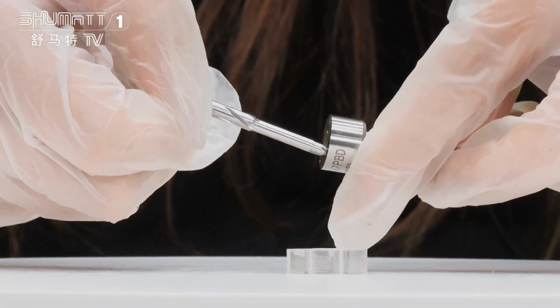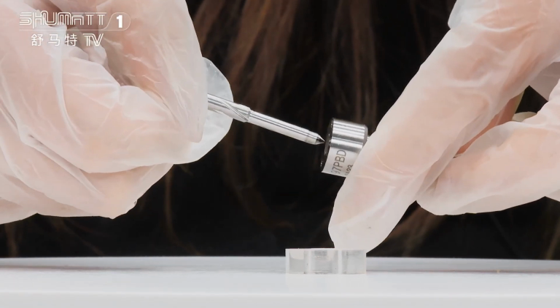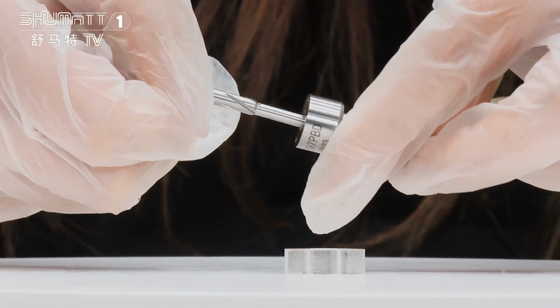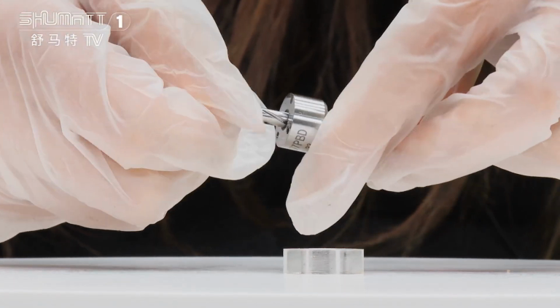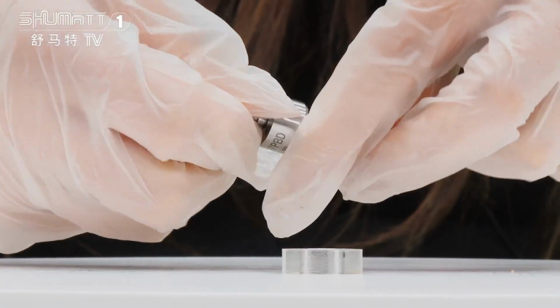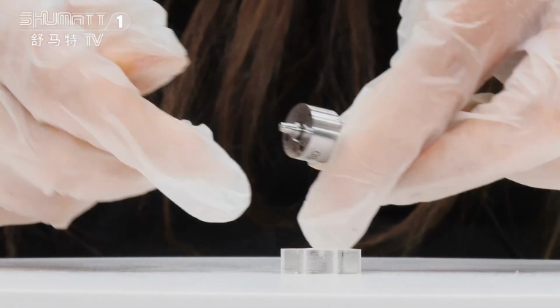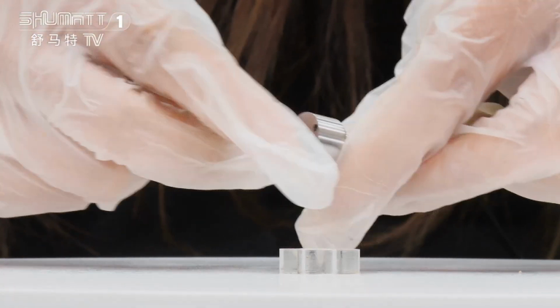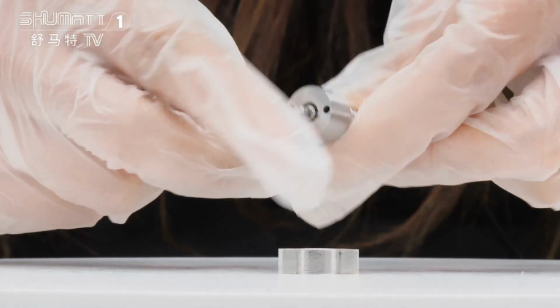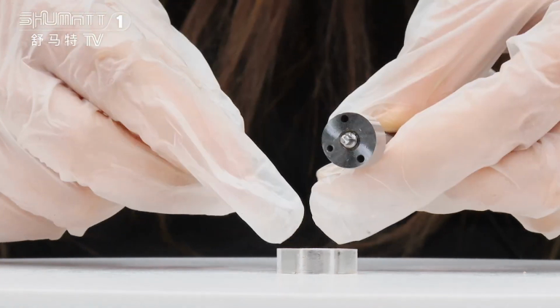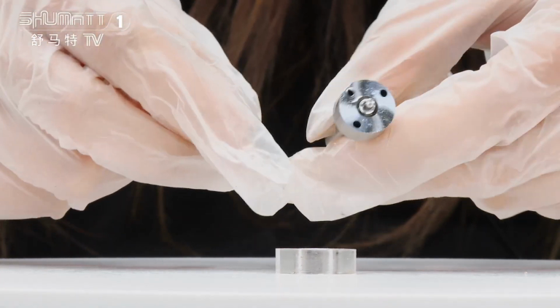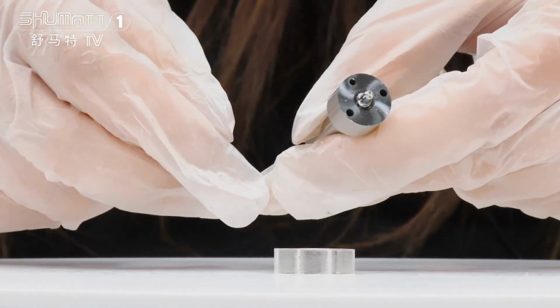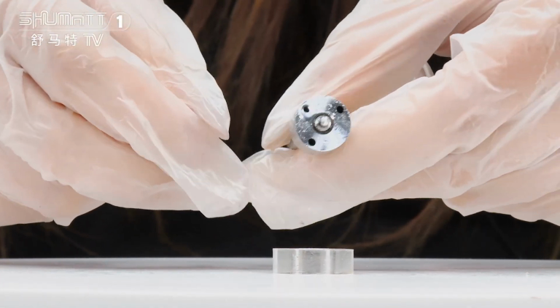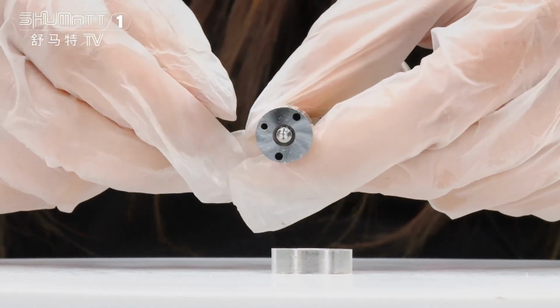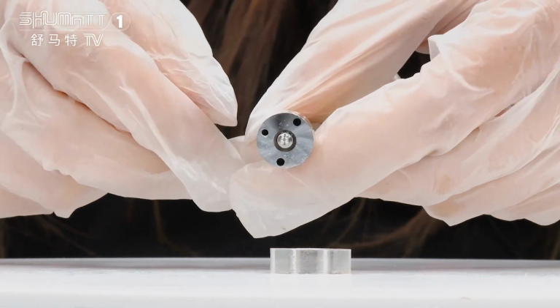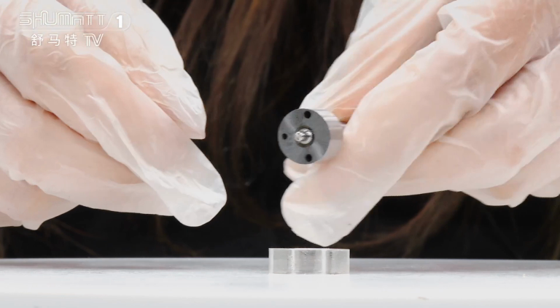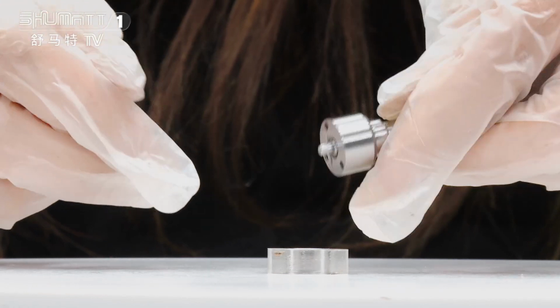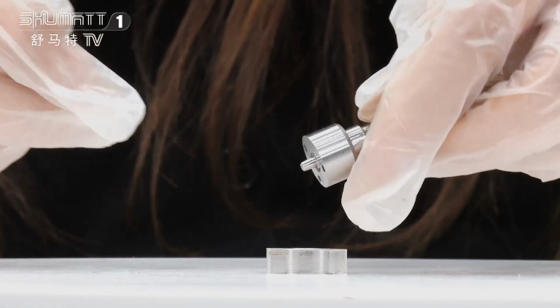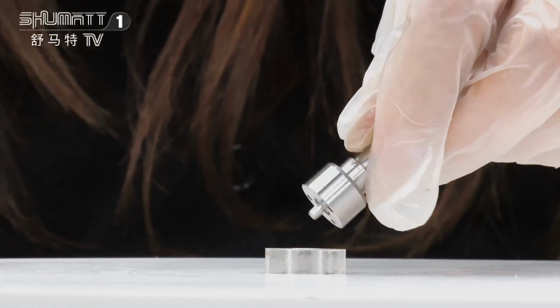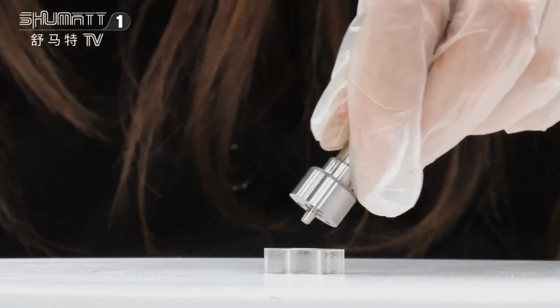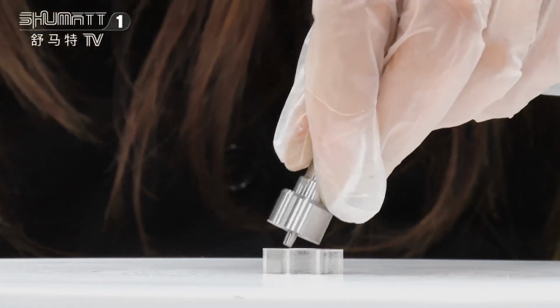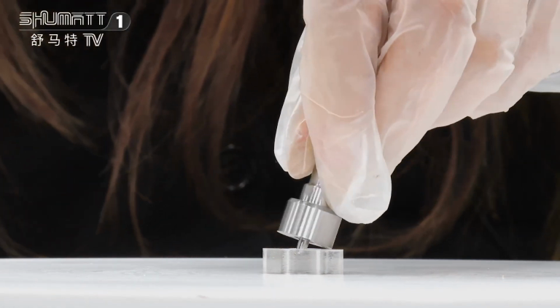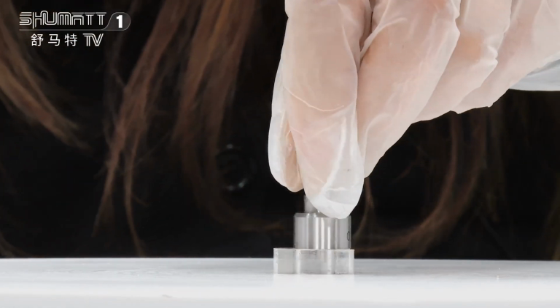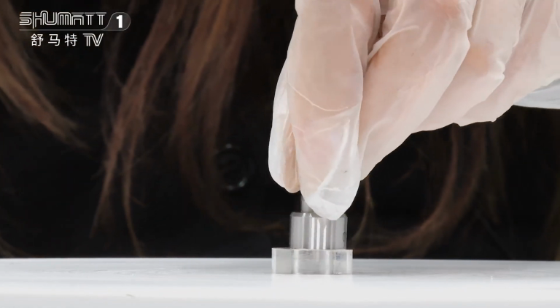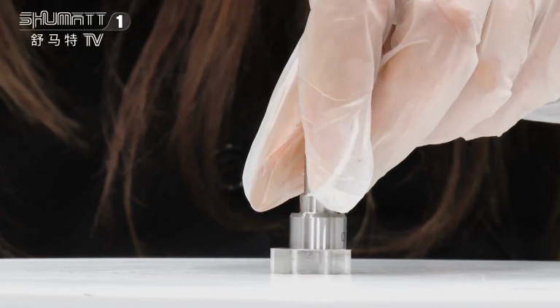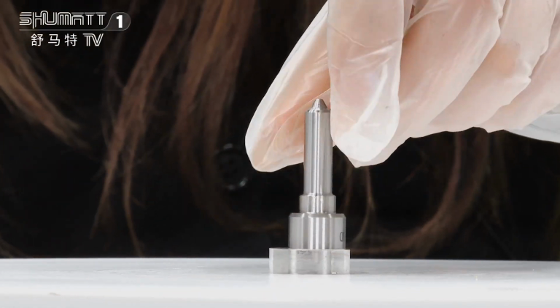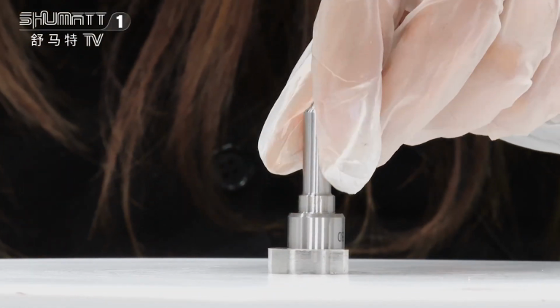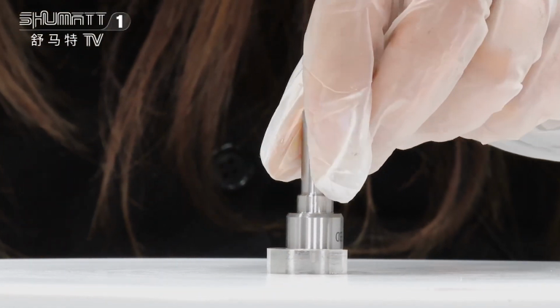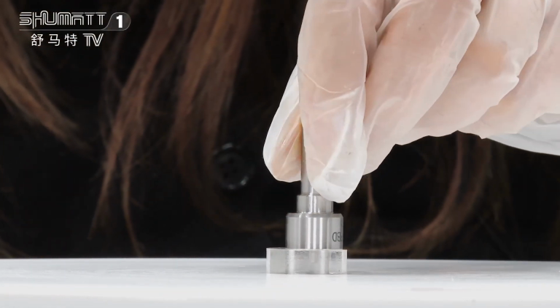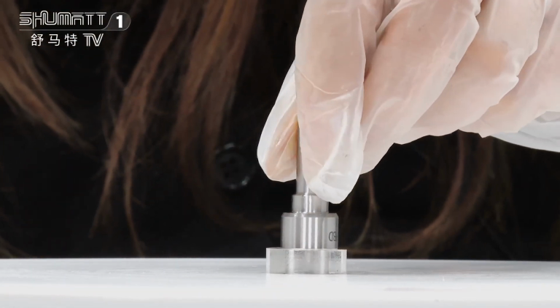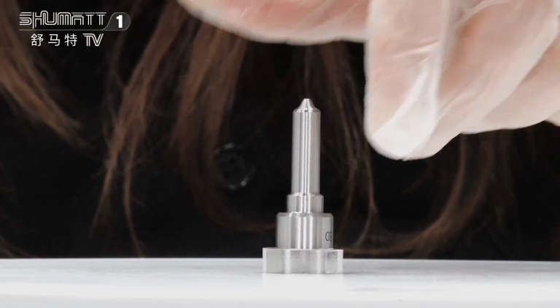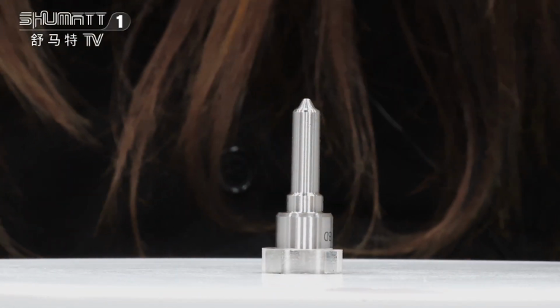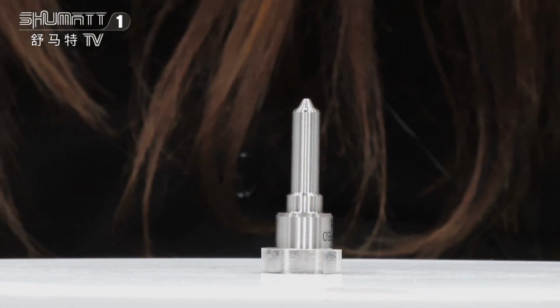Each product, before we send it, will go through a product test. Both full inspection and random inspection are necessary.